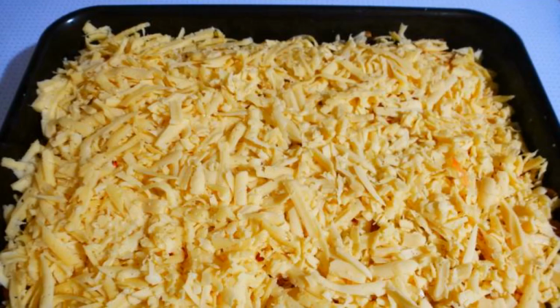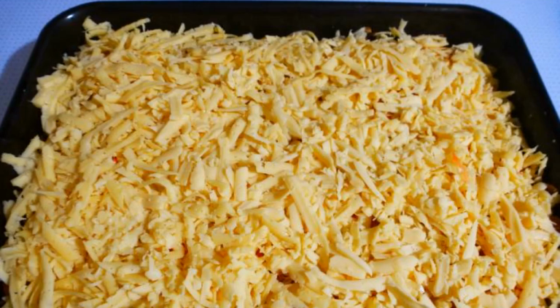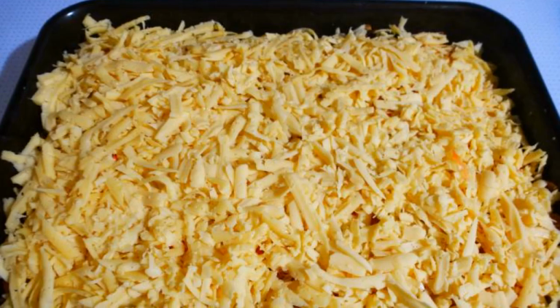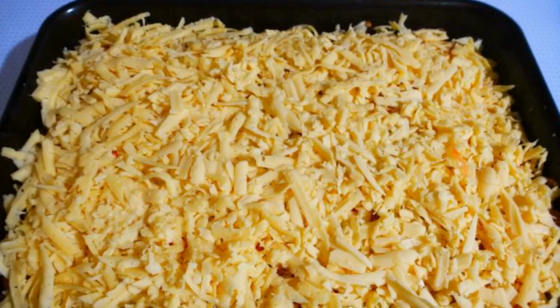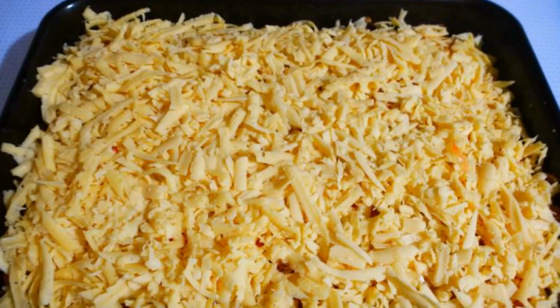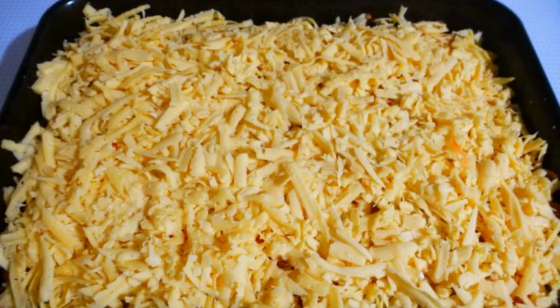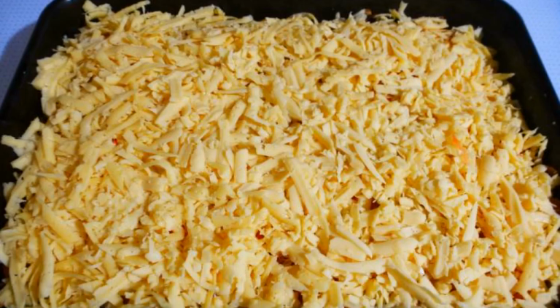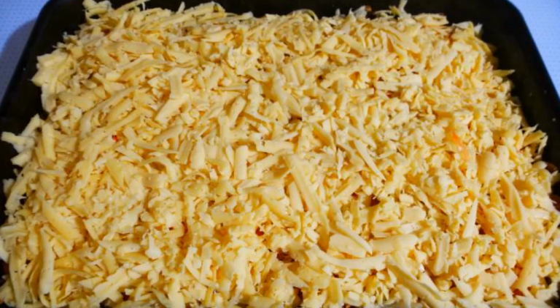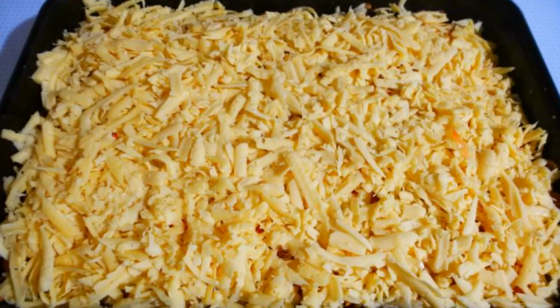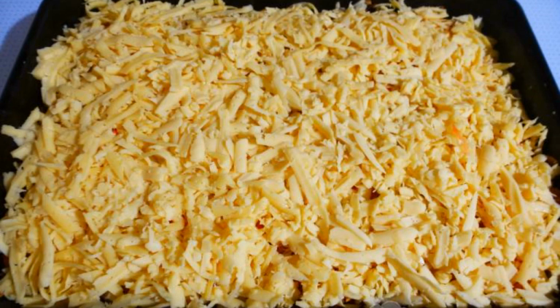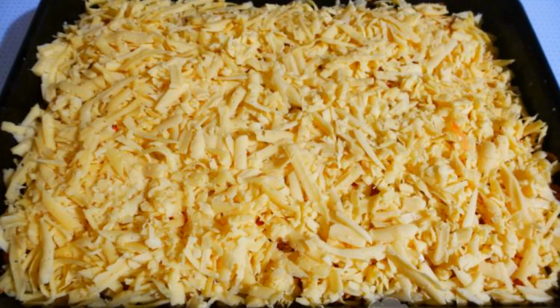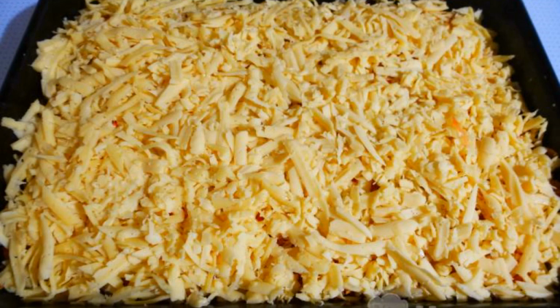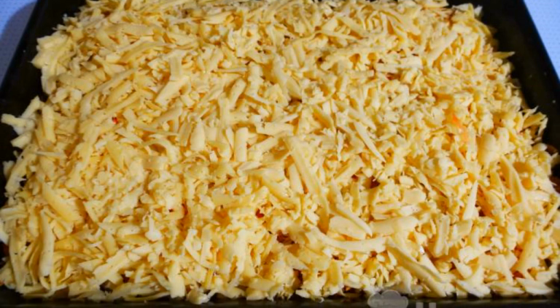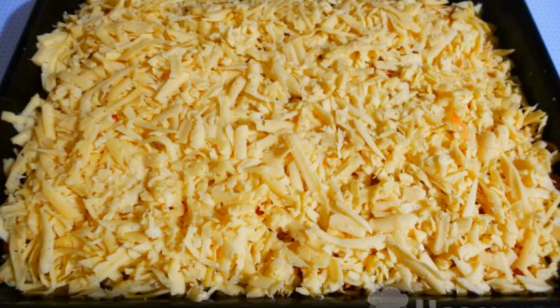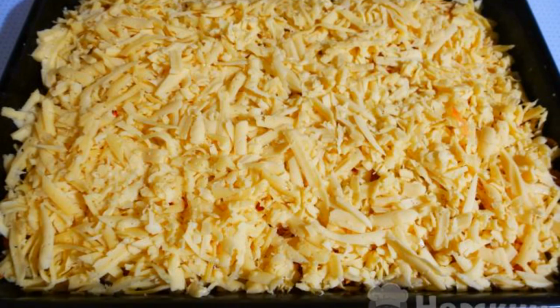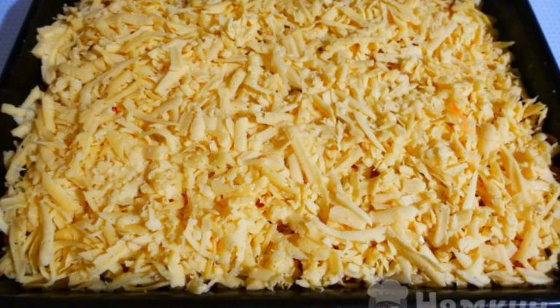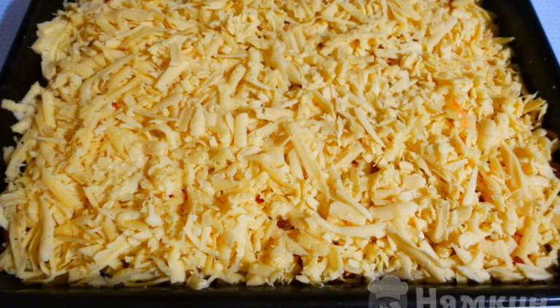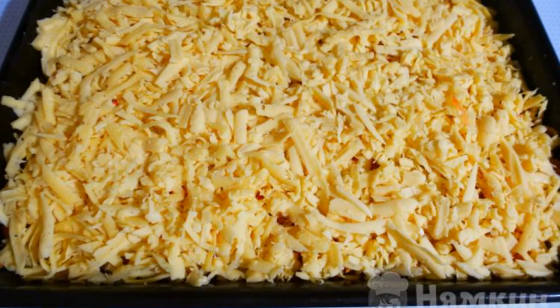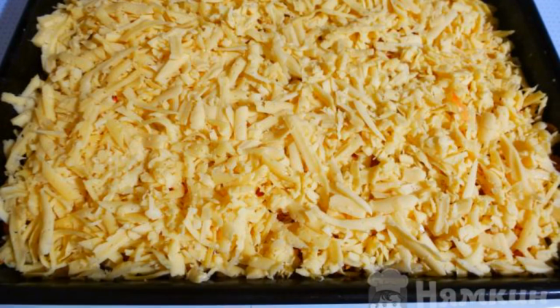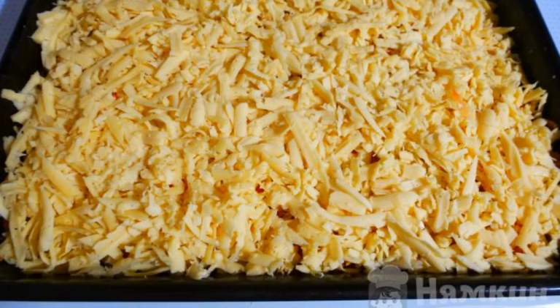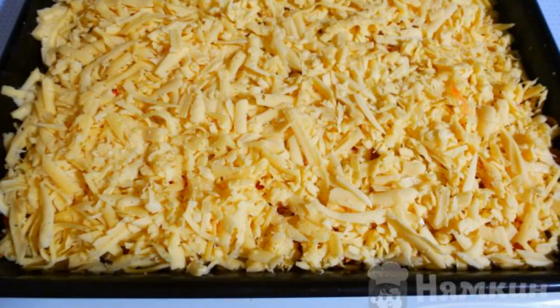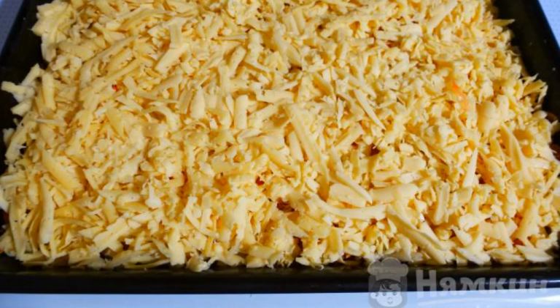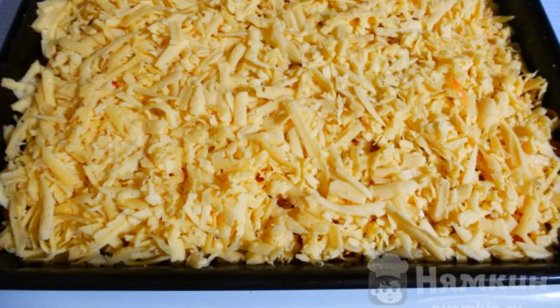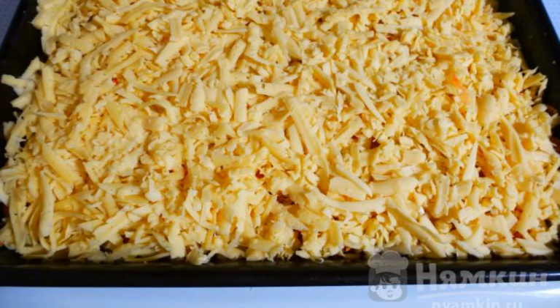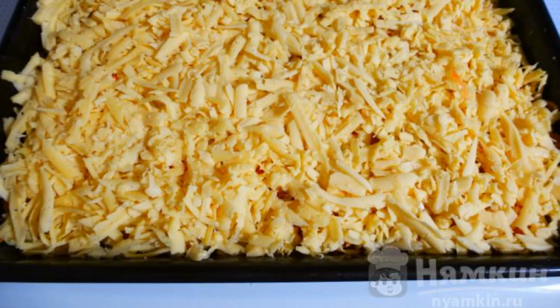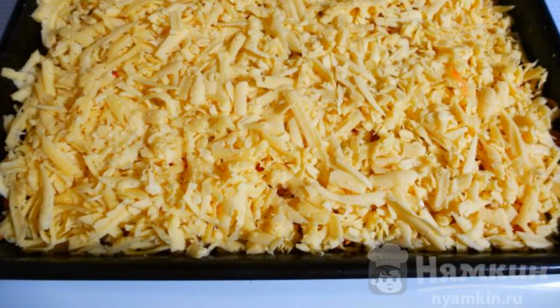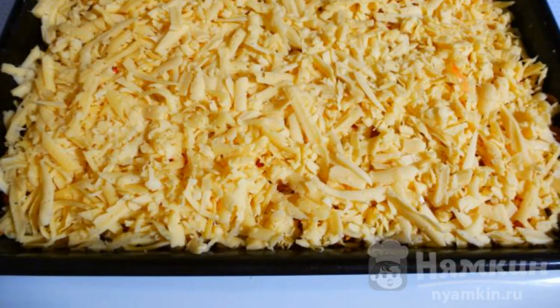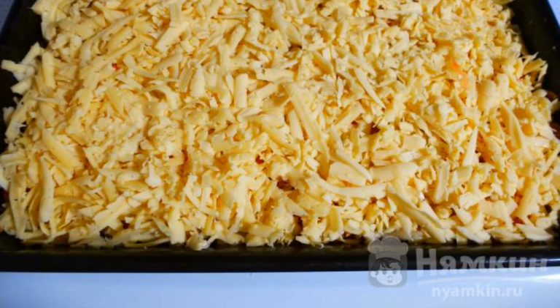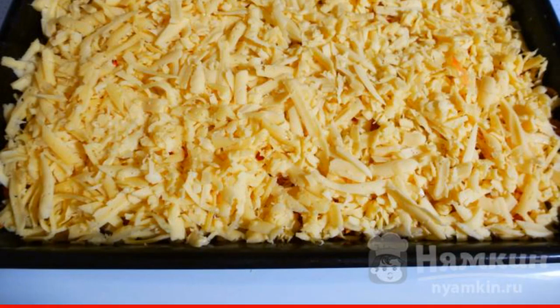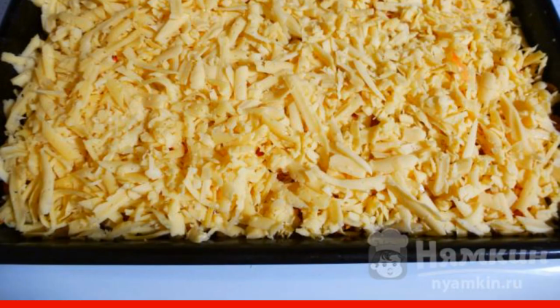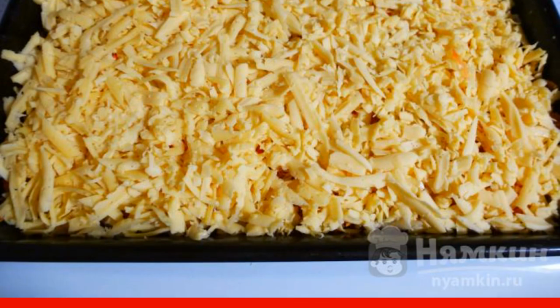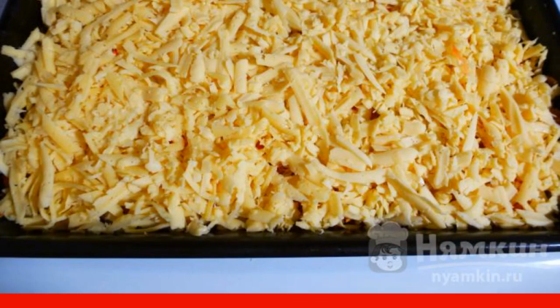Remove from the oven, sprinkle with coarsely grated cheese, bake for another 30 minutes.